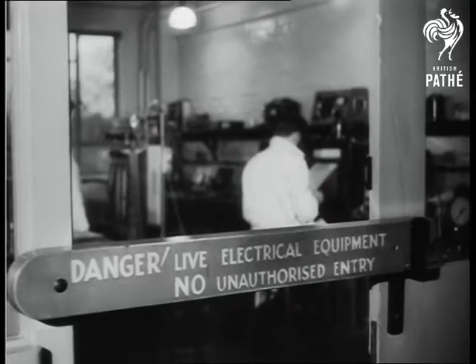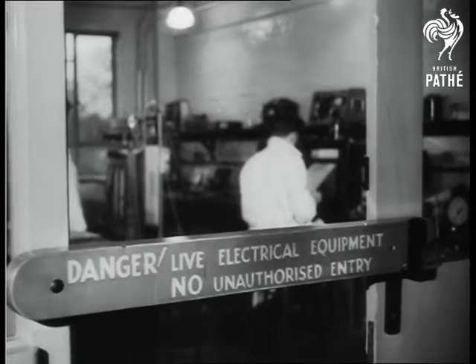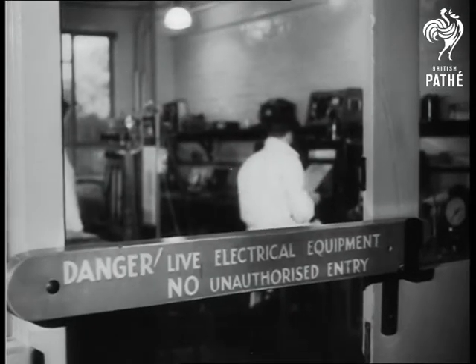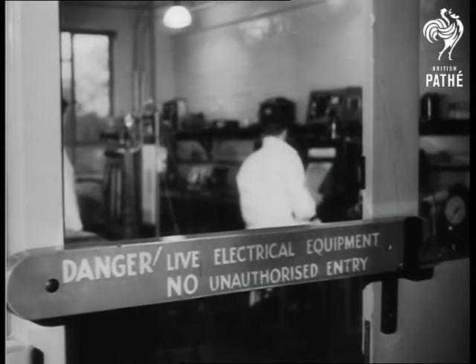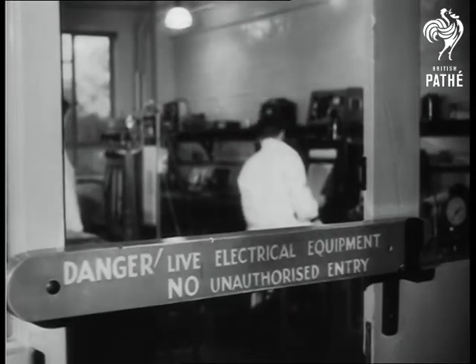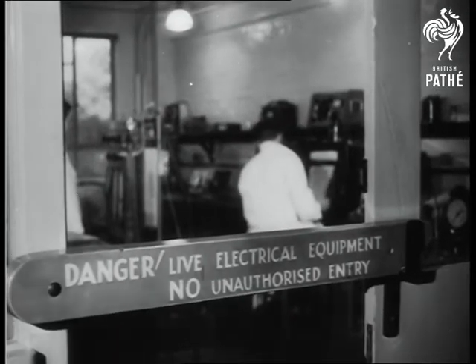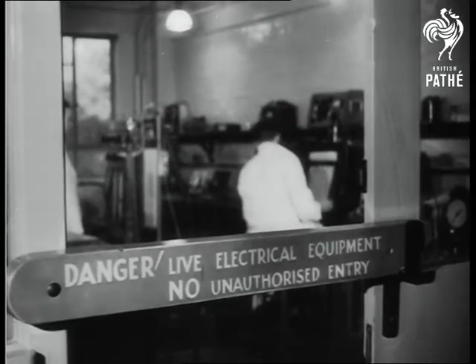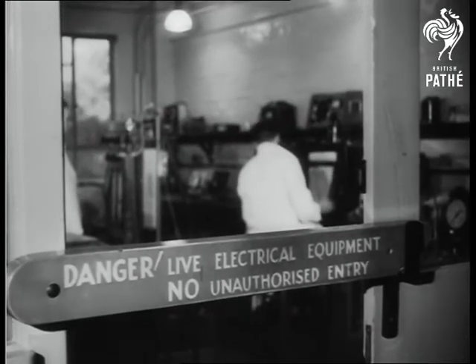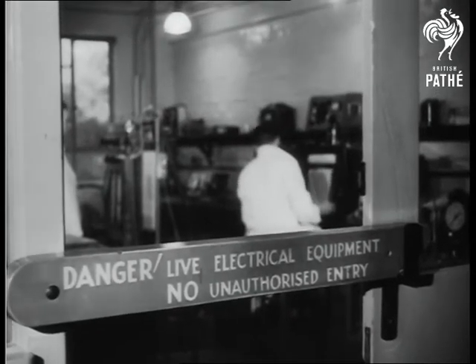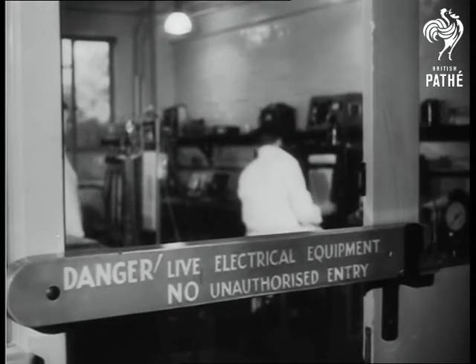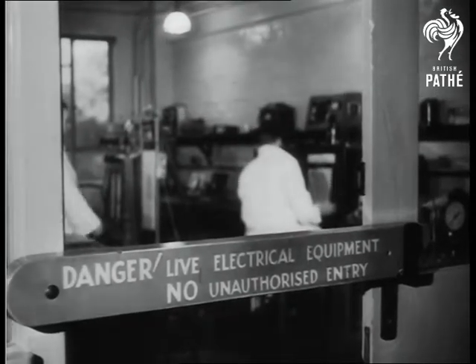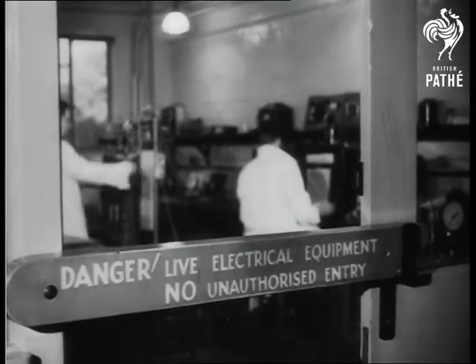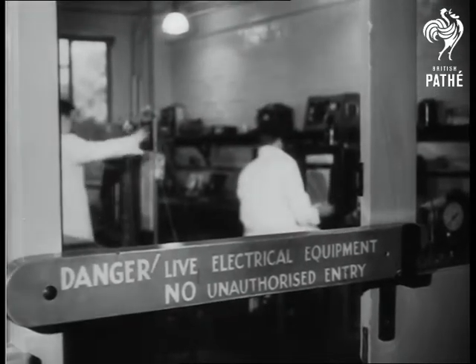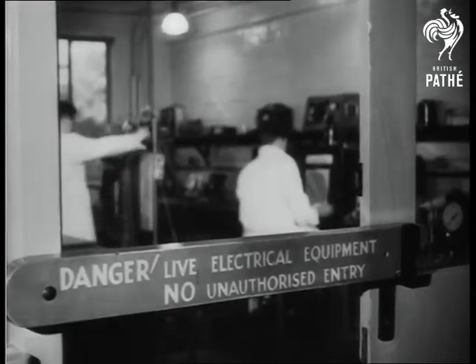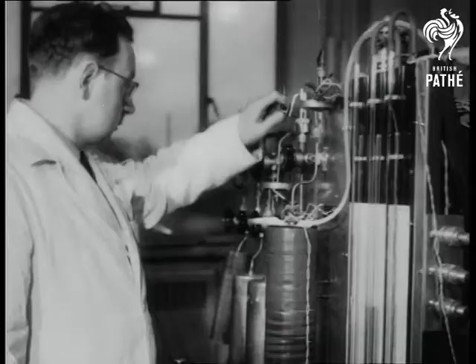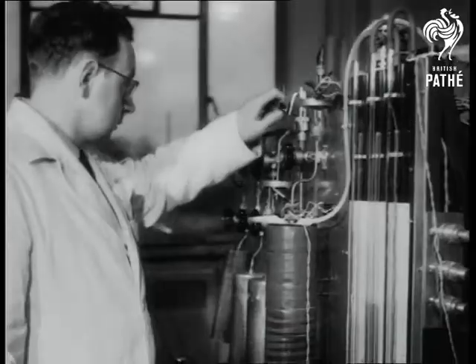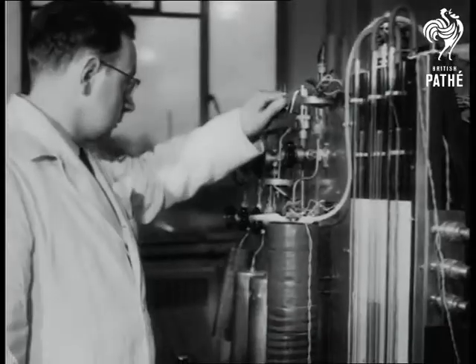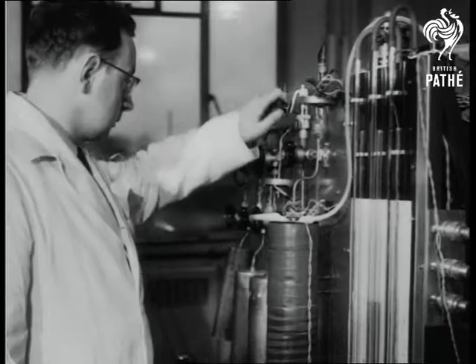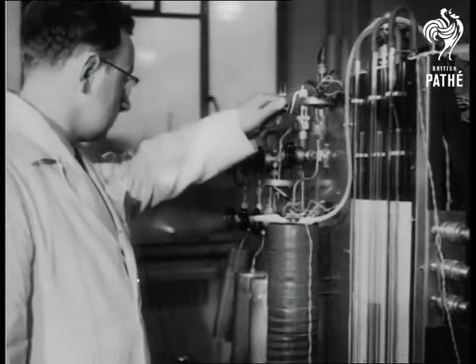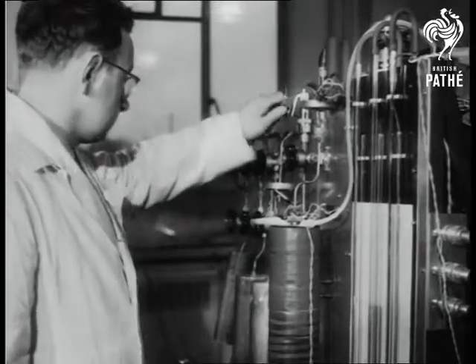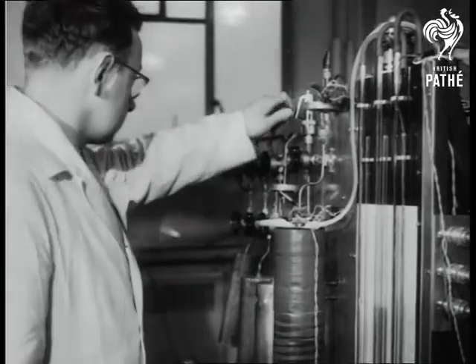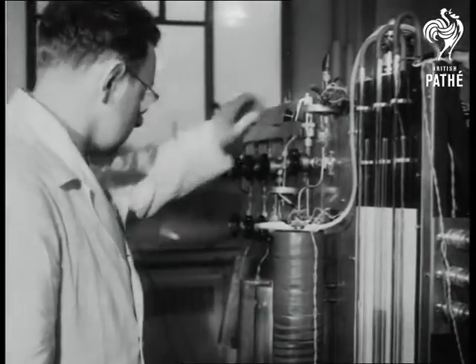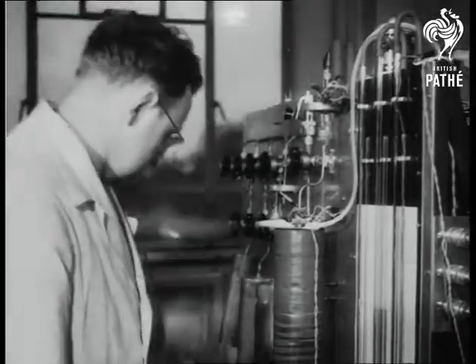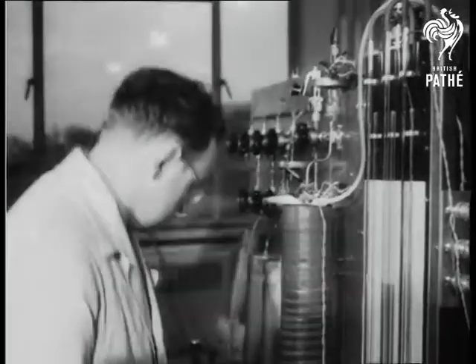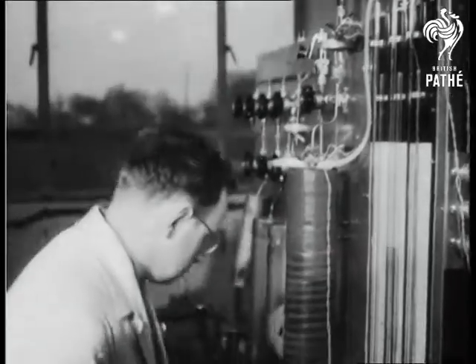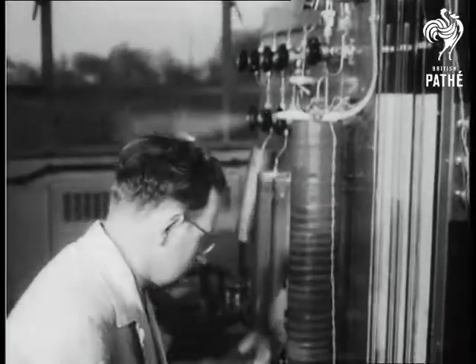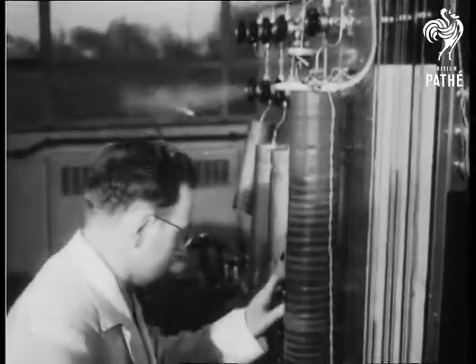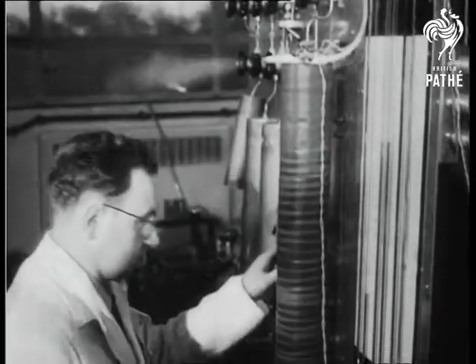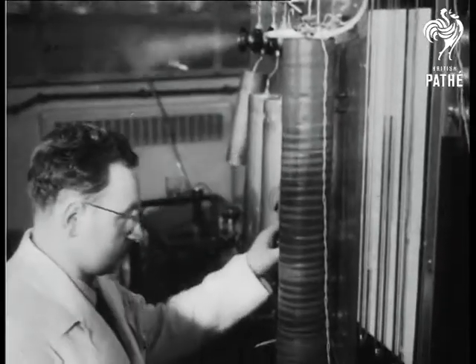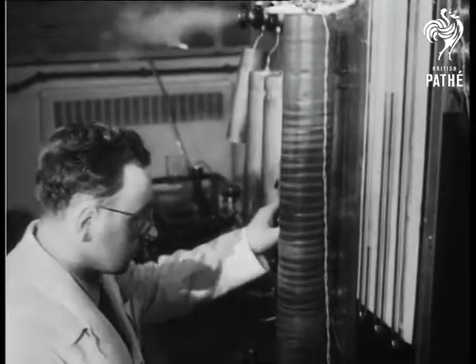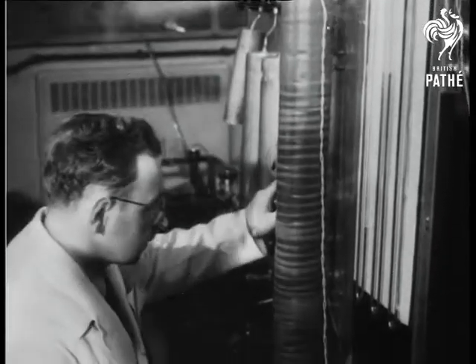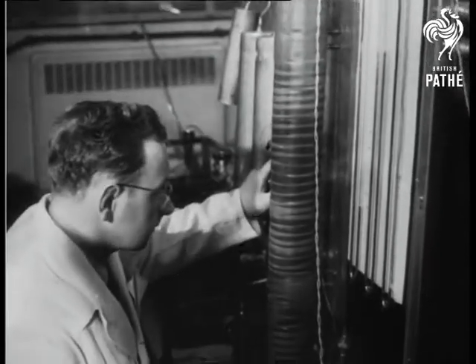At Capenhurst, laboratory workers seek new, cheaper processes for extracting and purifying the uranium.